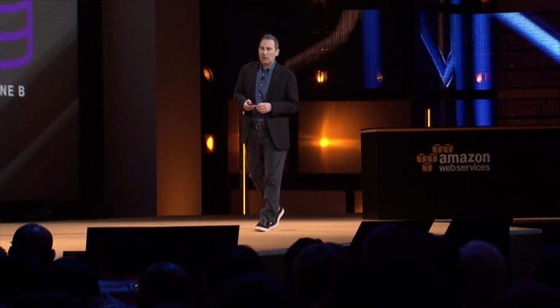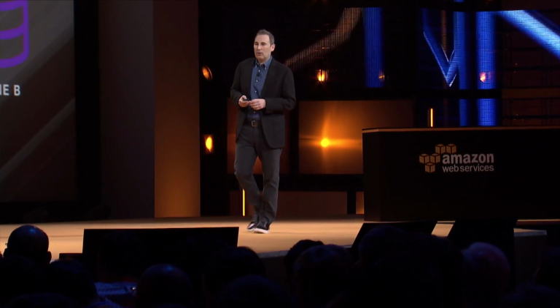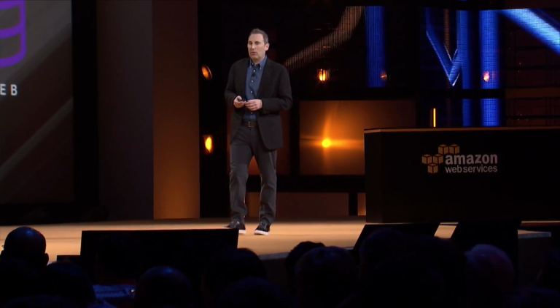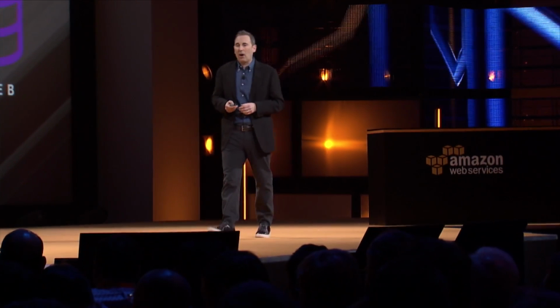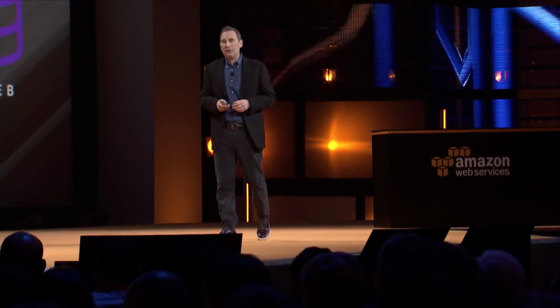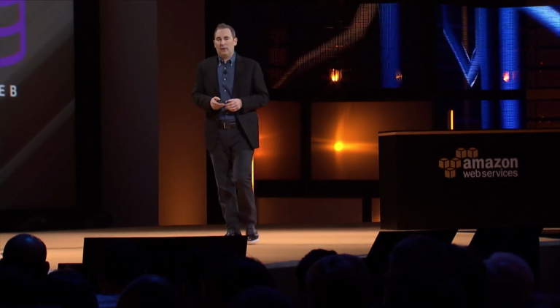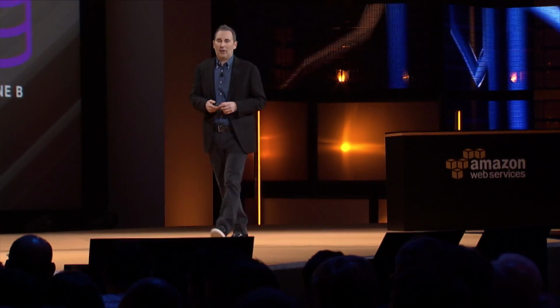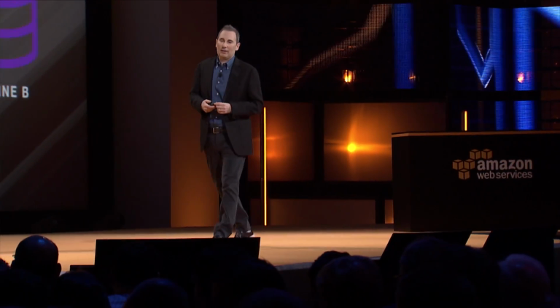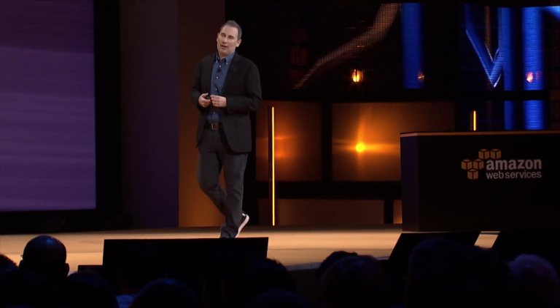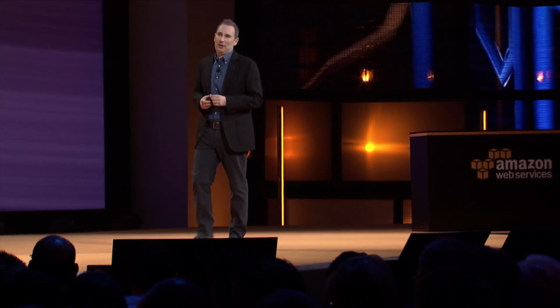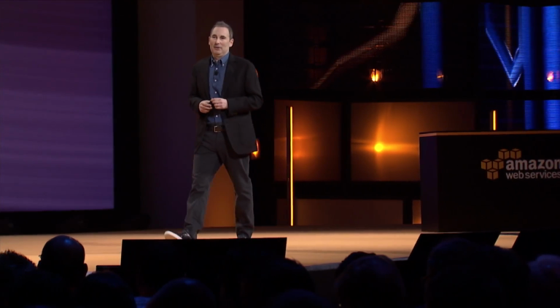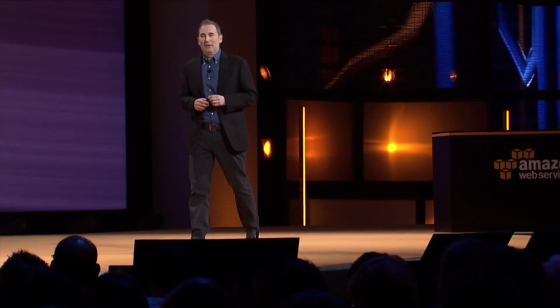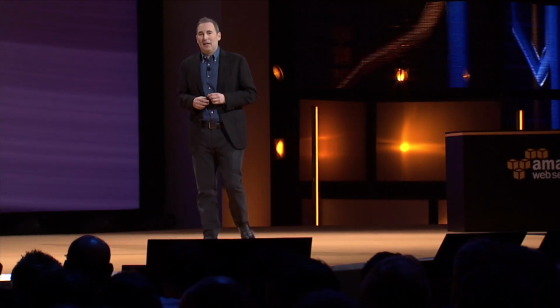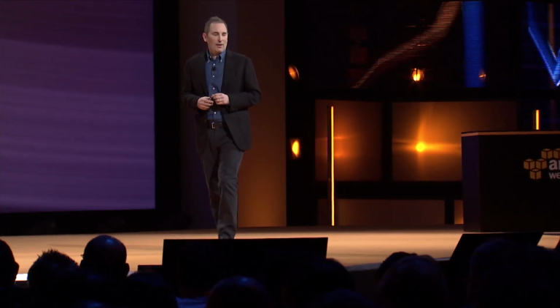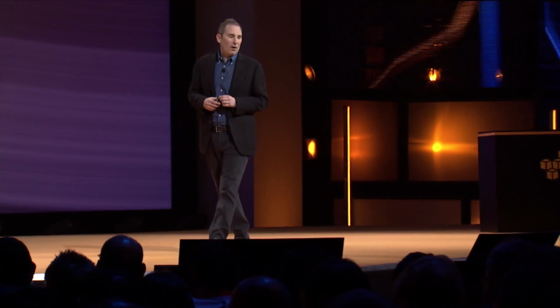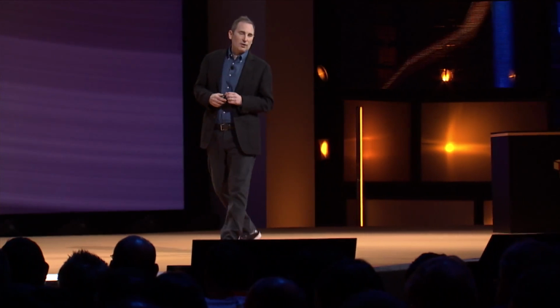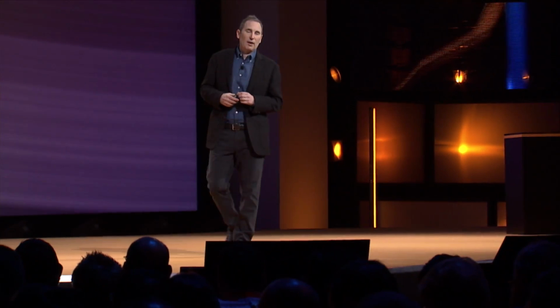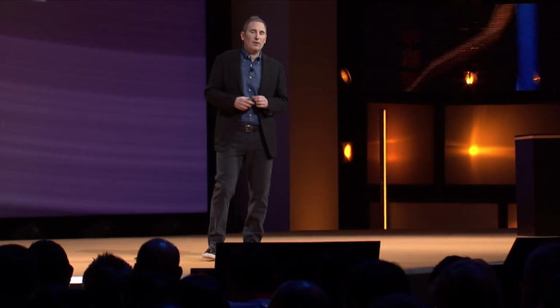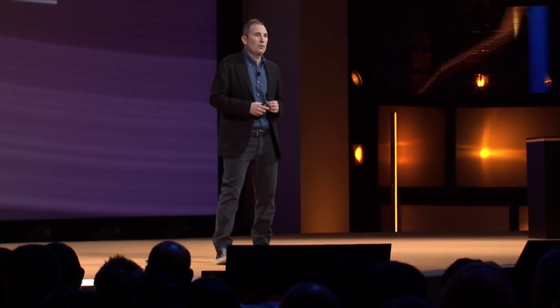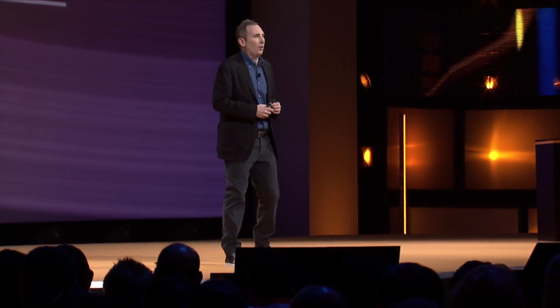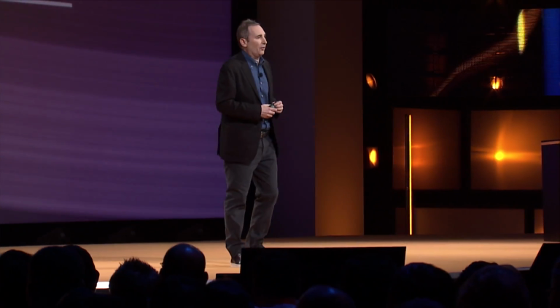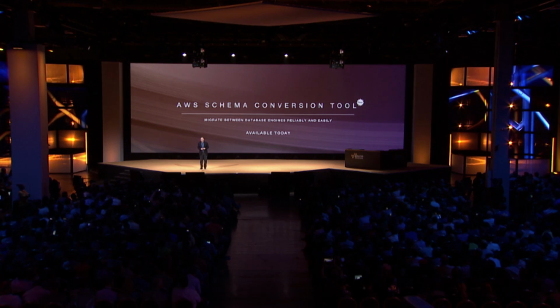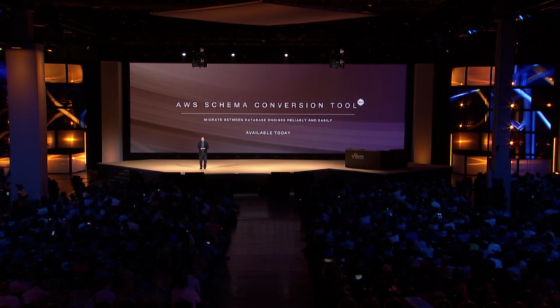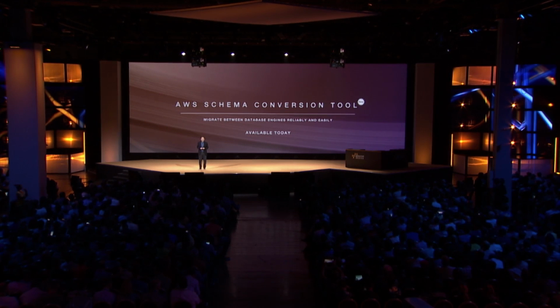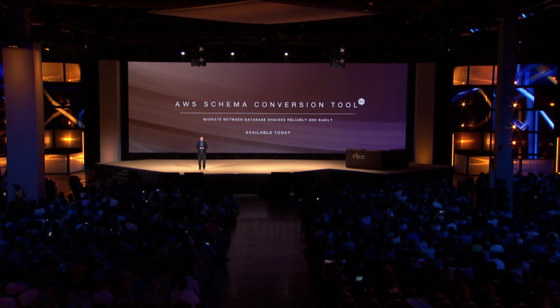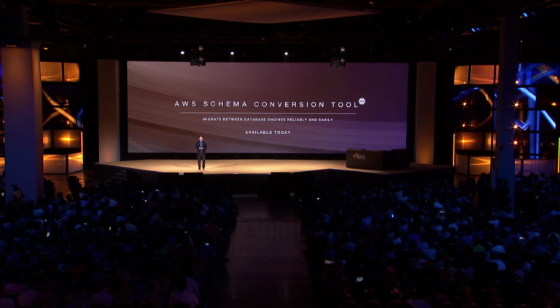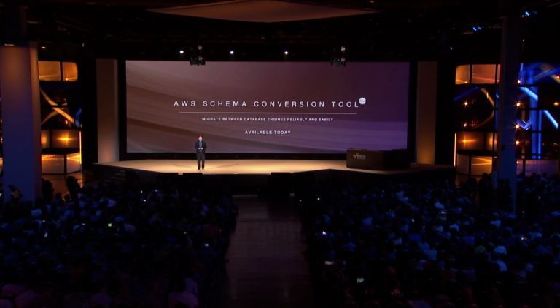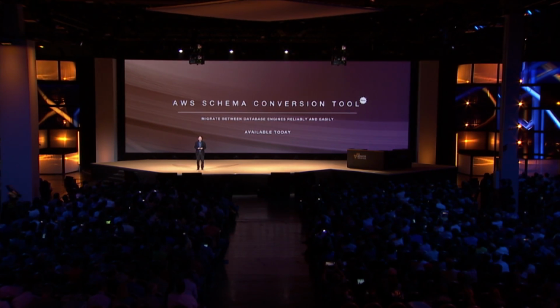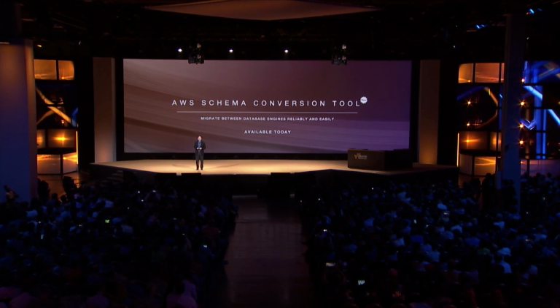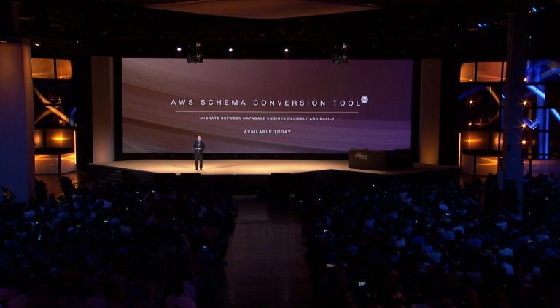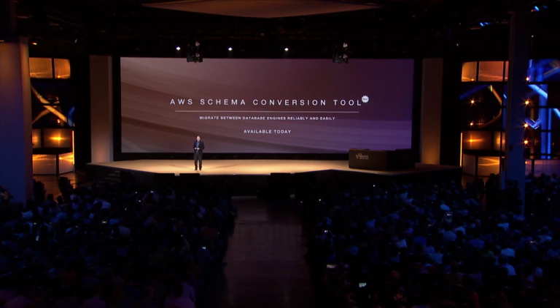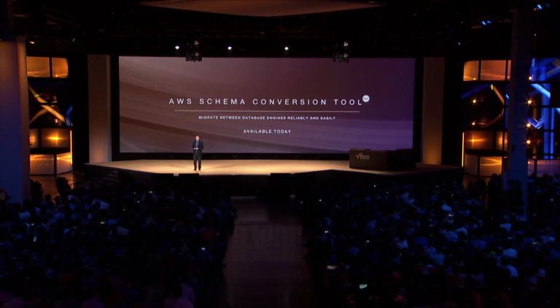We're also excited to tell you about the launch of another new tool: the AWS Schema Conversion Tool.